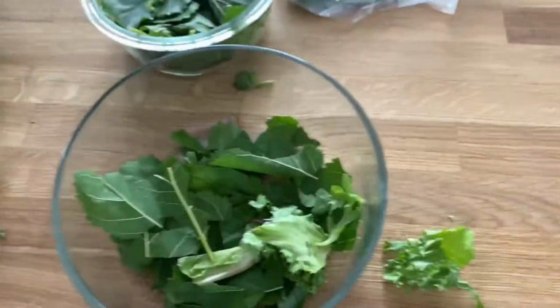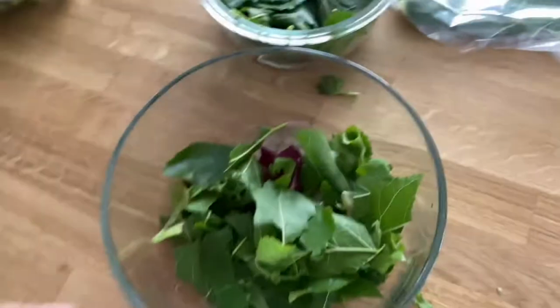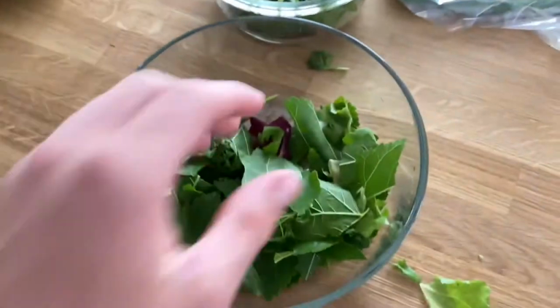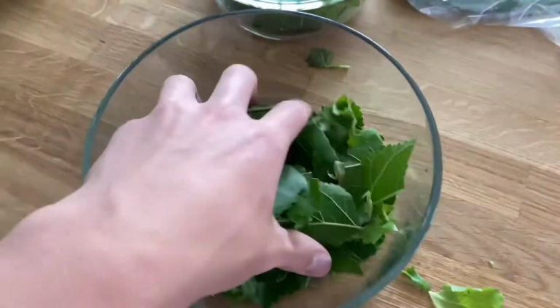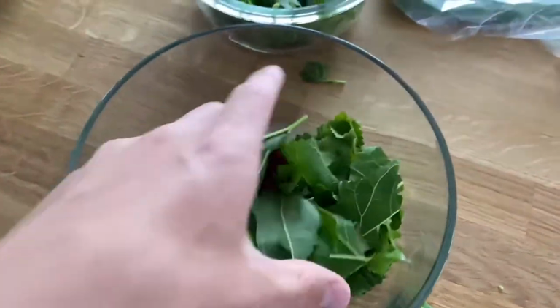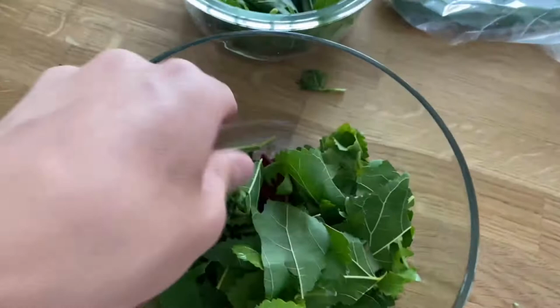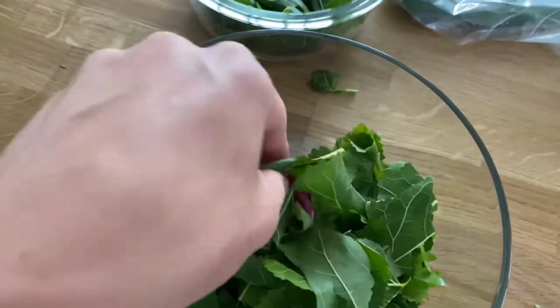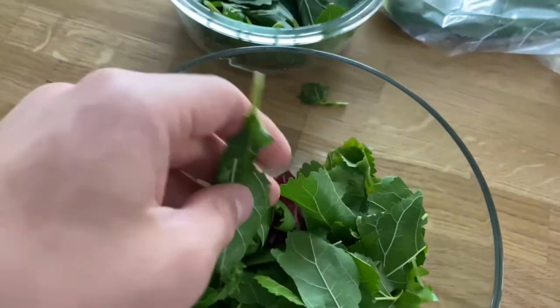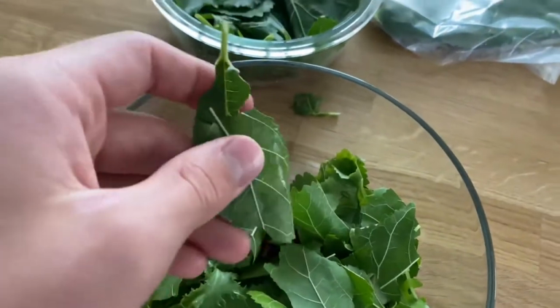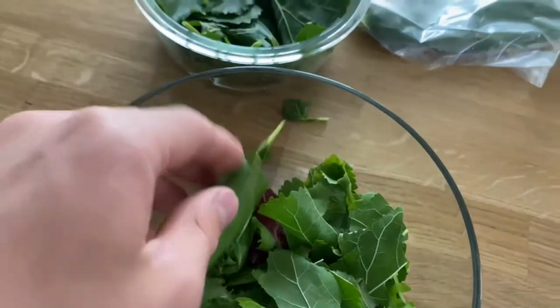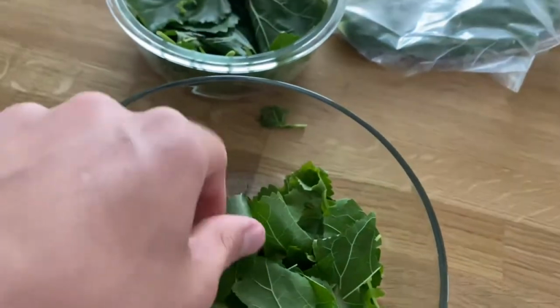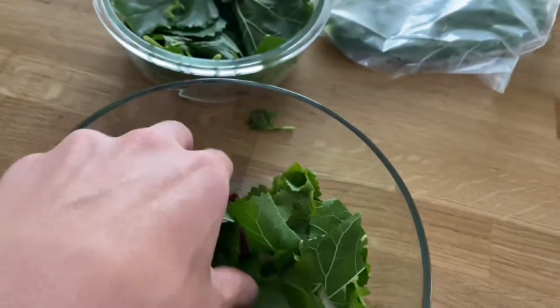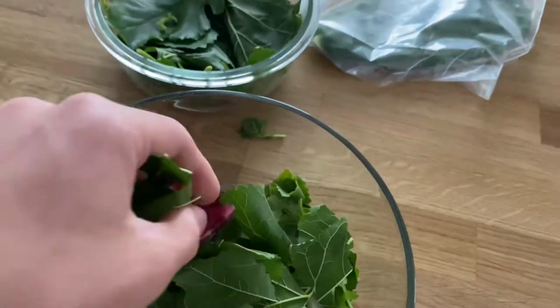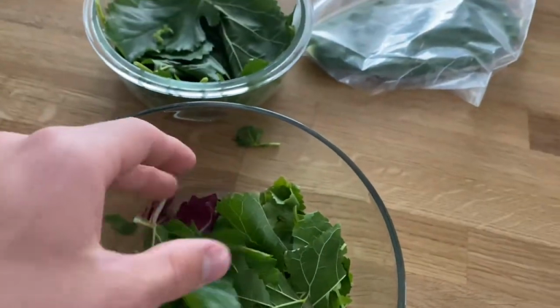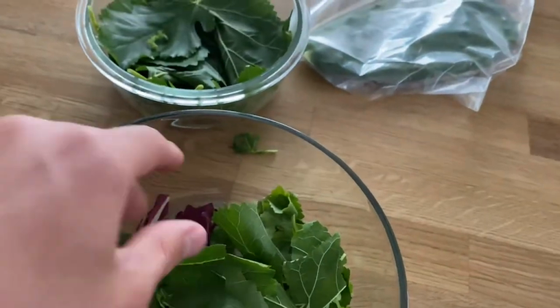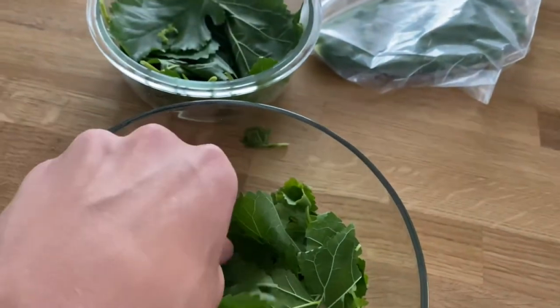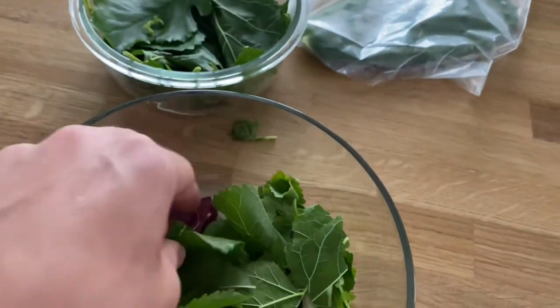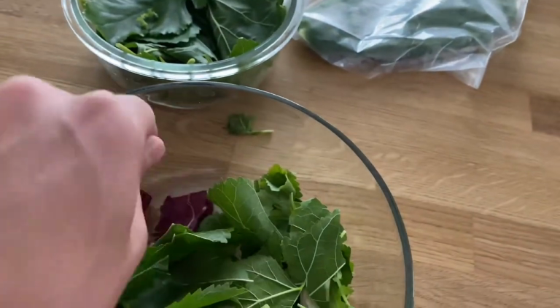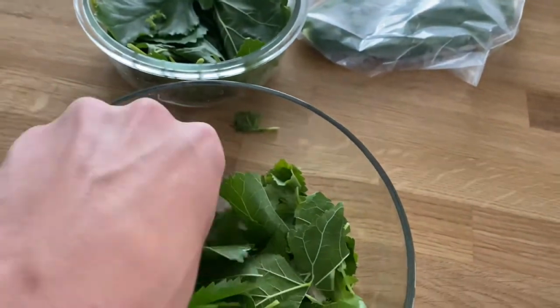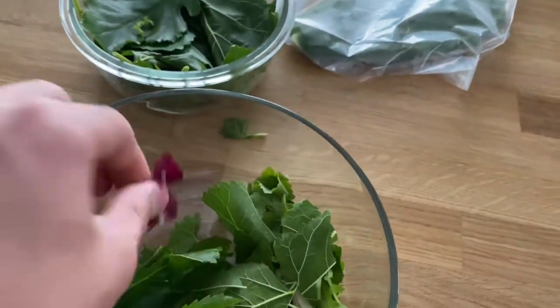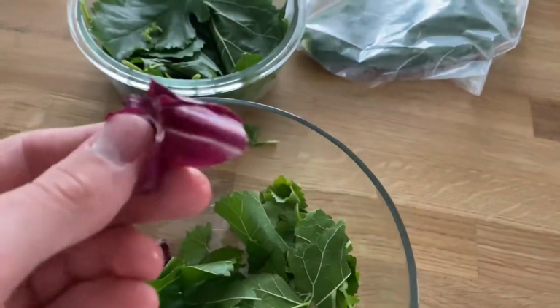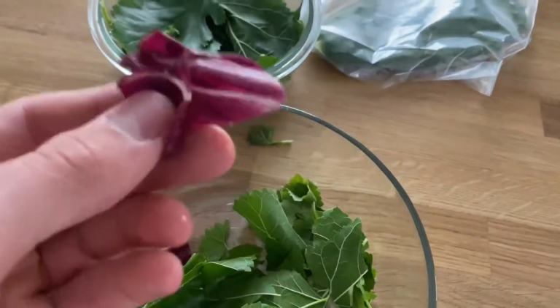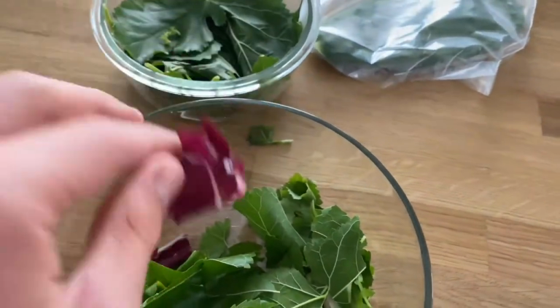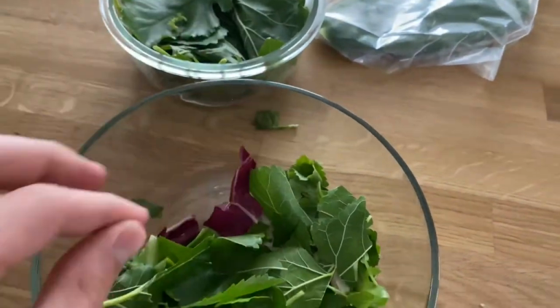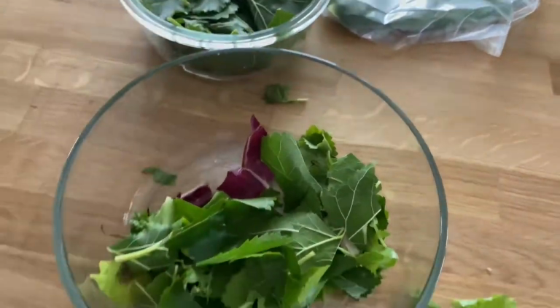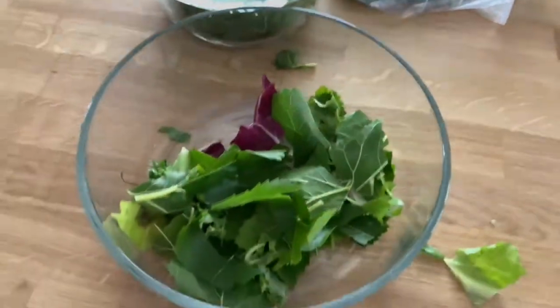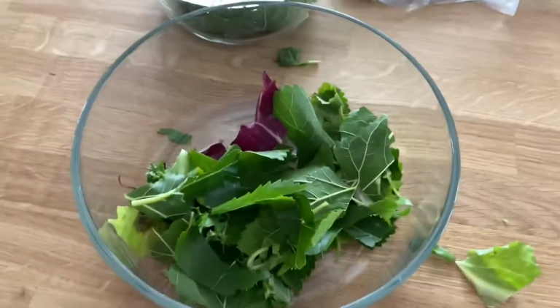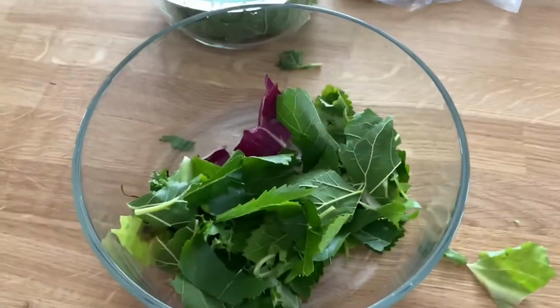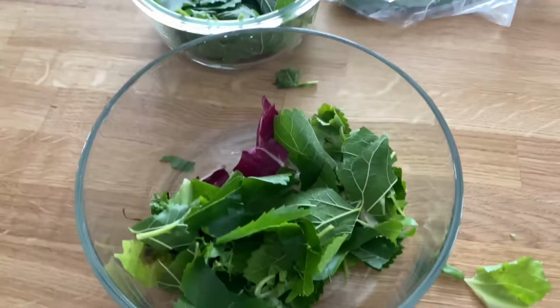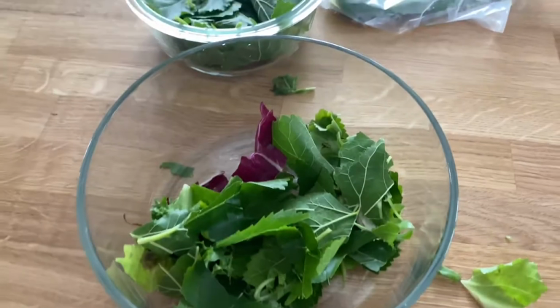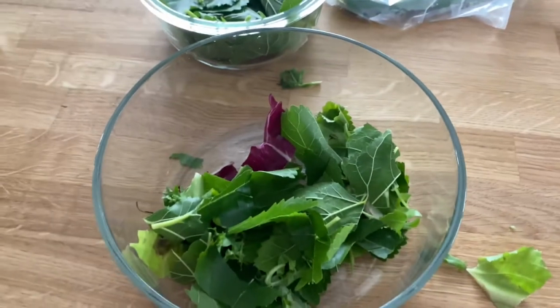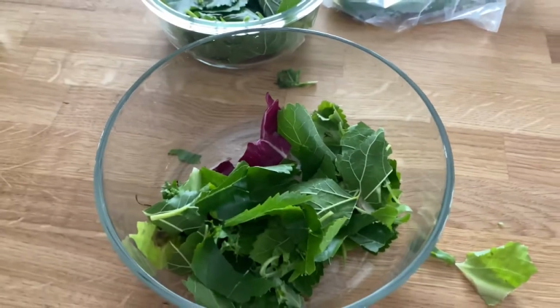I'm only adding a little bit of escarole, endive, and some radicchio as well, just to go ahead and get him a little bit more interested.